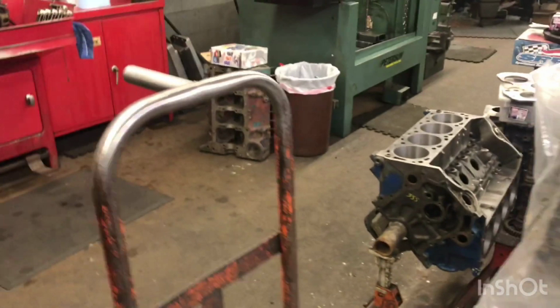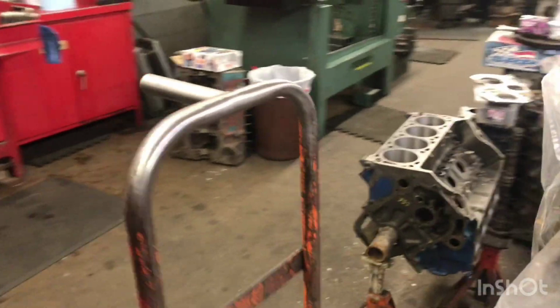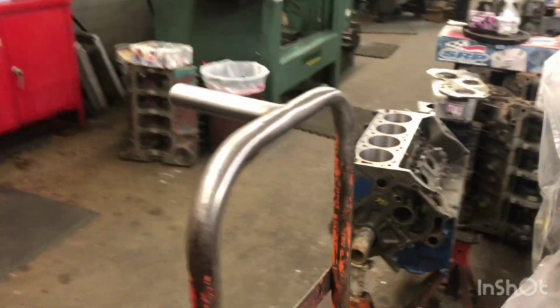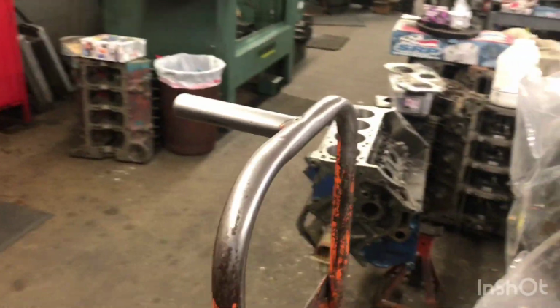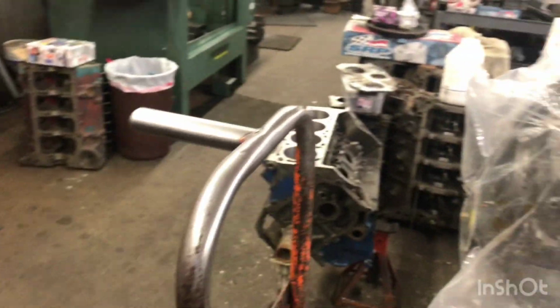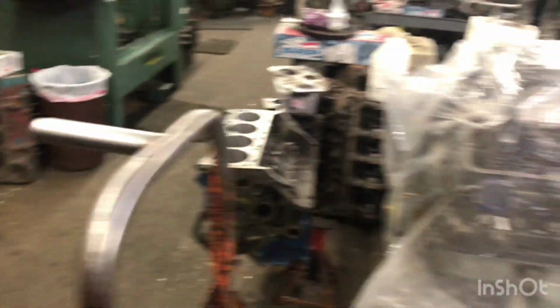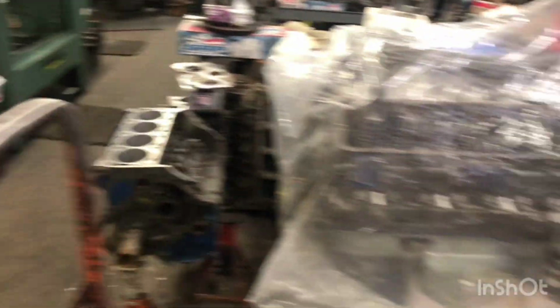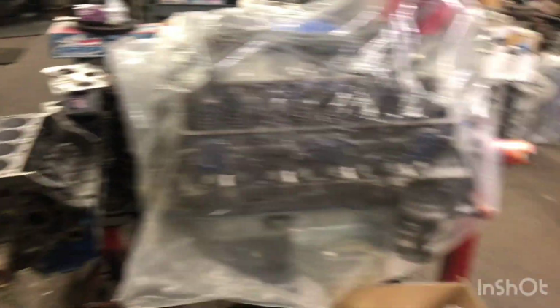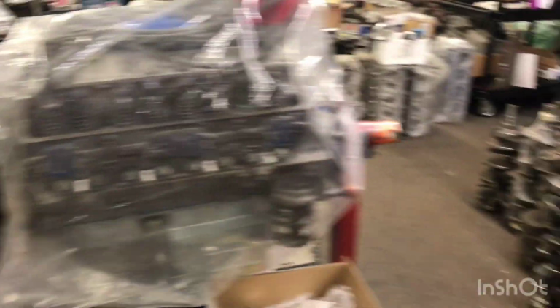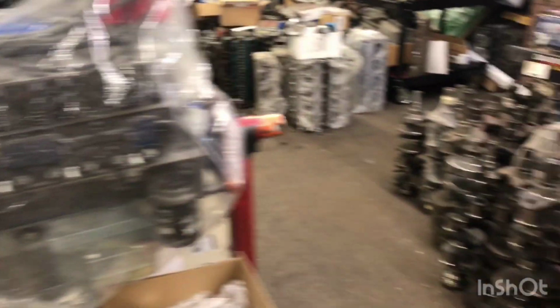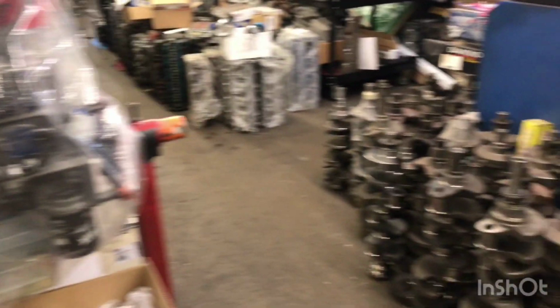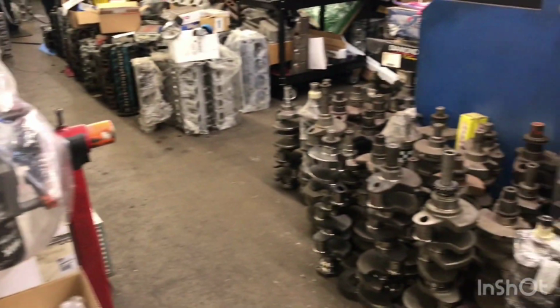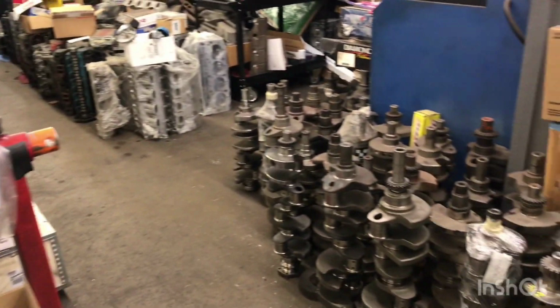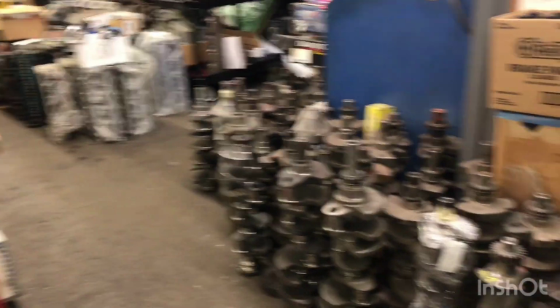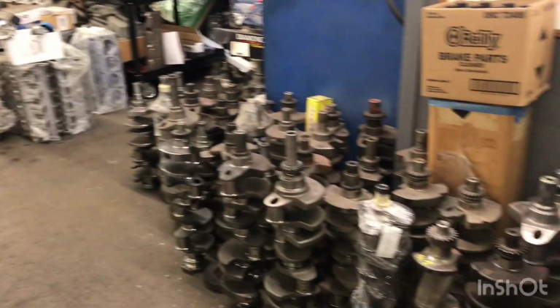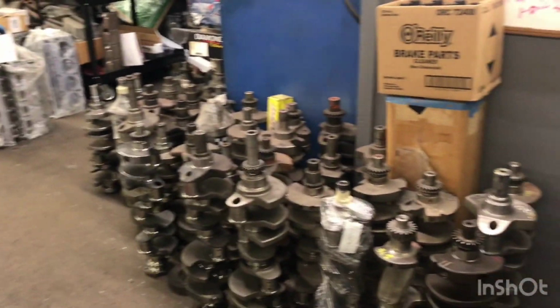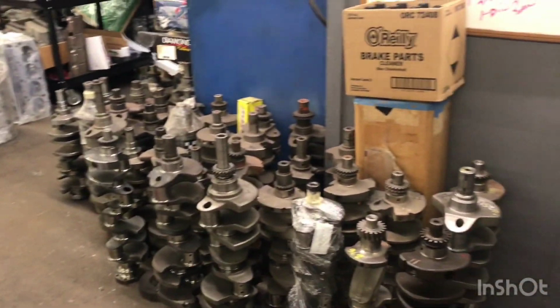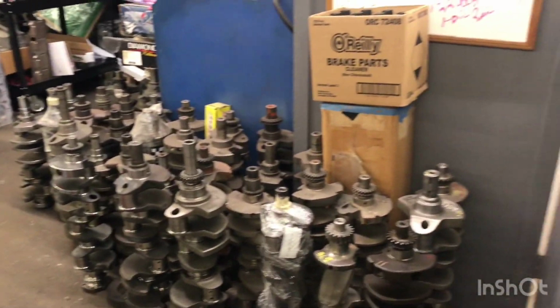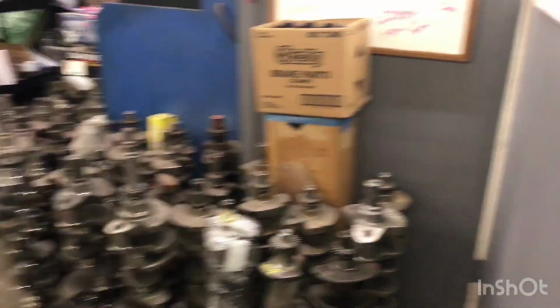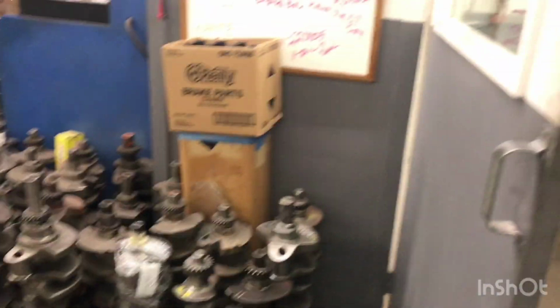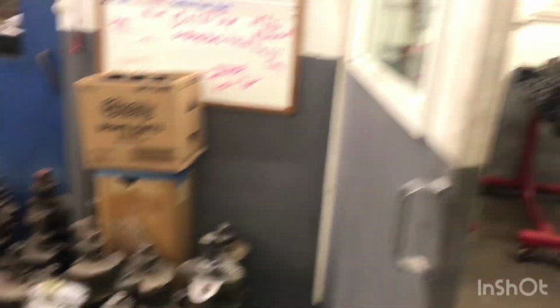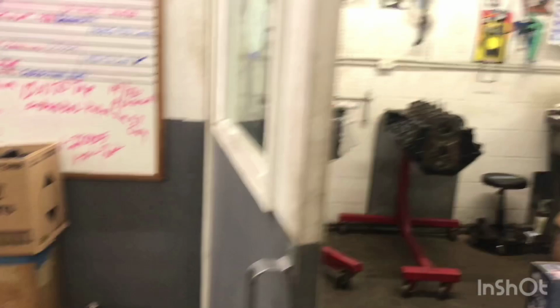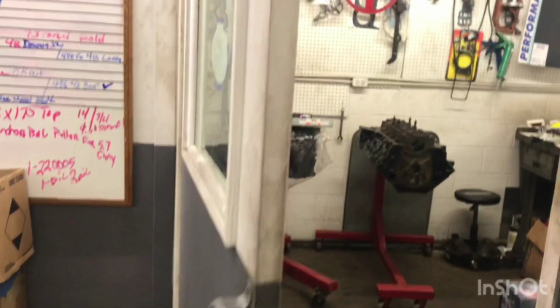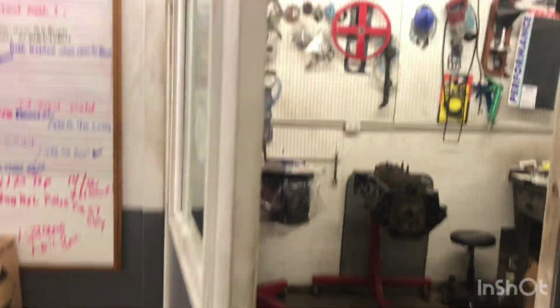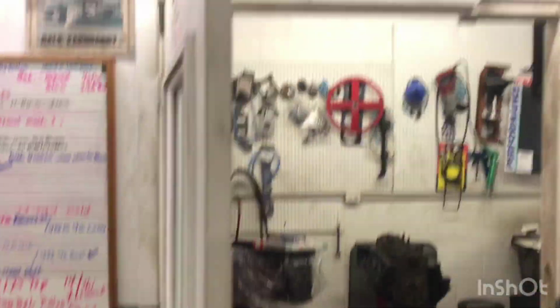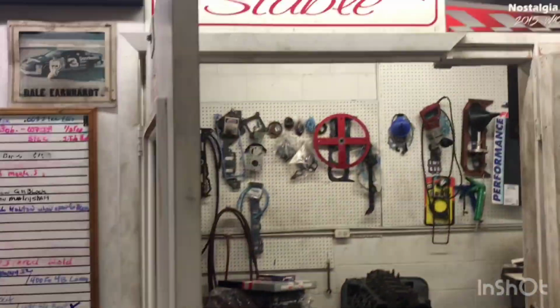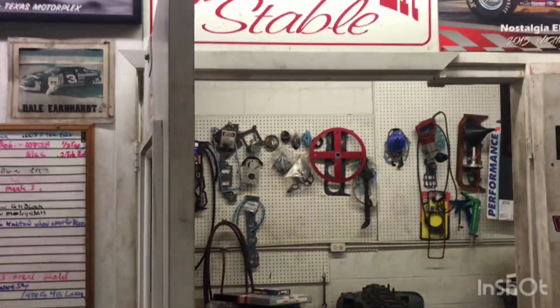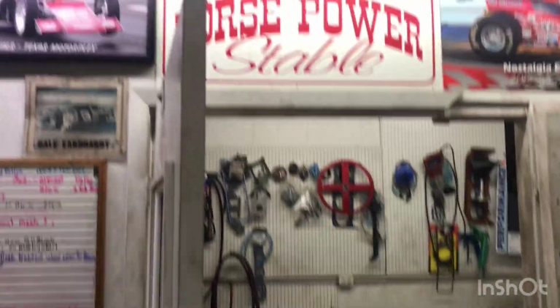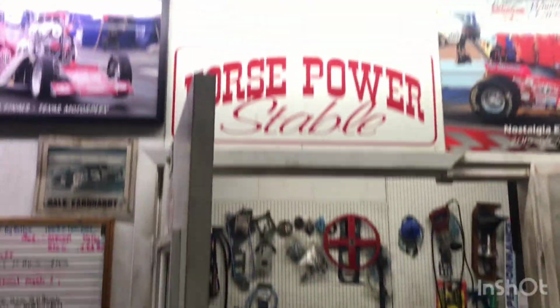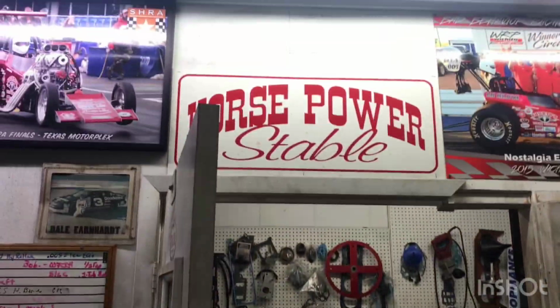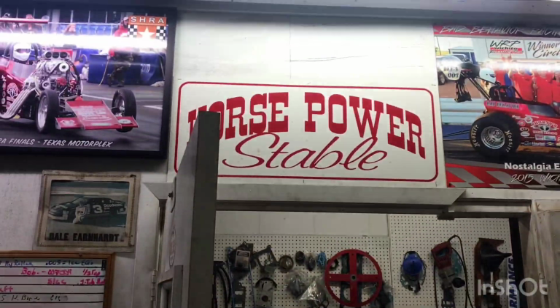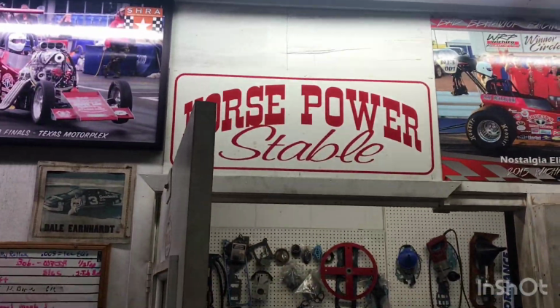They've got blocks over here and over there — a lot of LS stuff, conventional stuff. This is the horsepower stable.